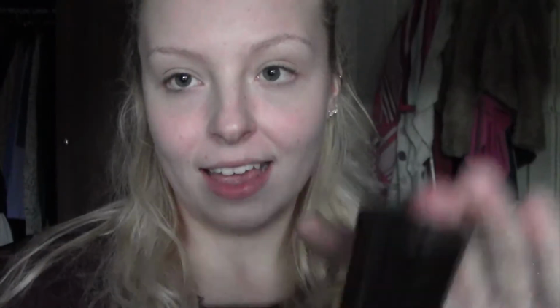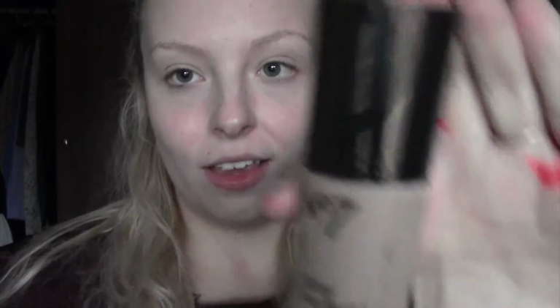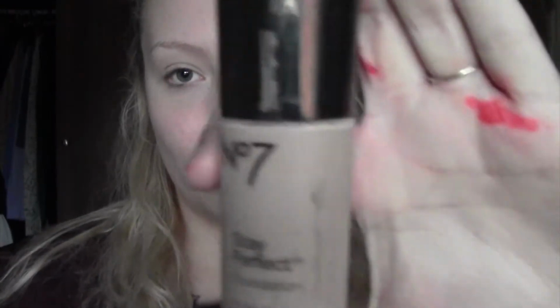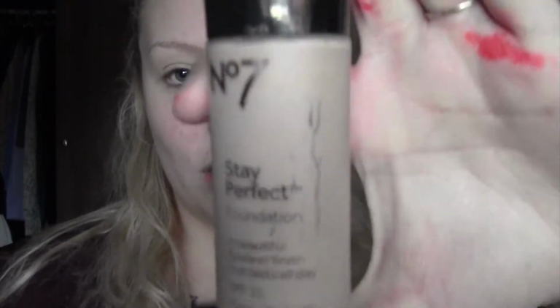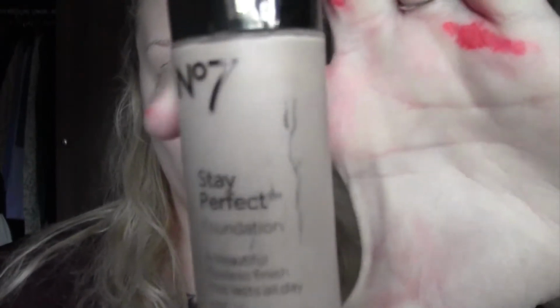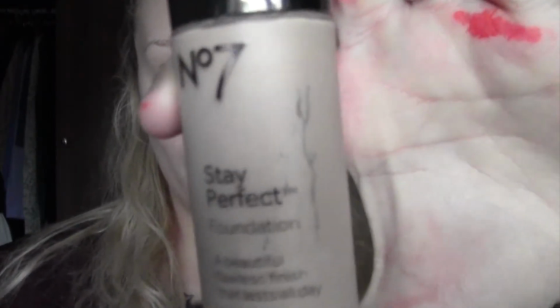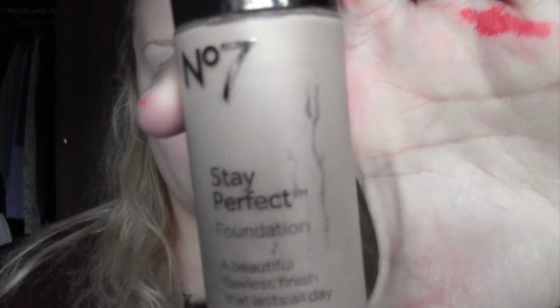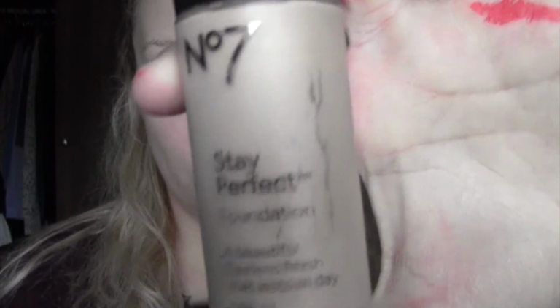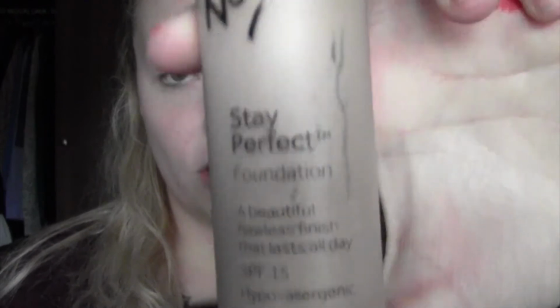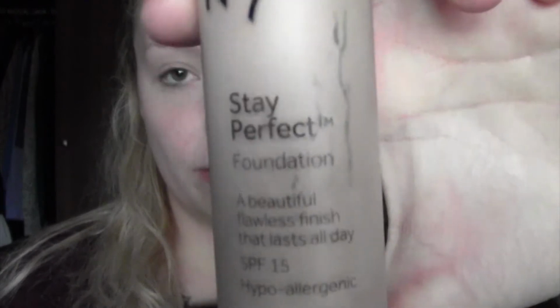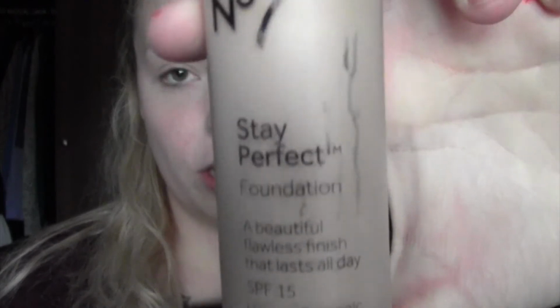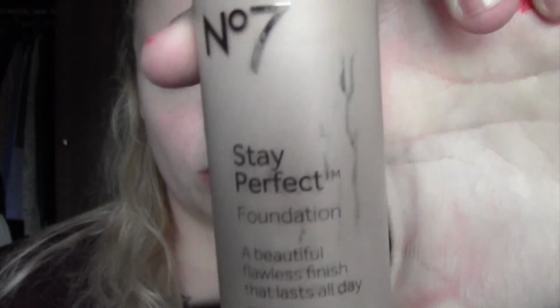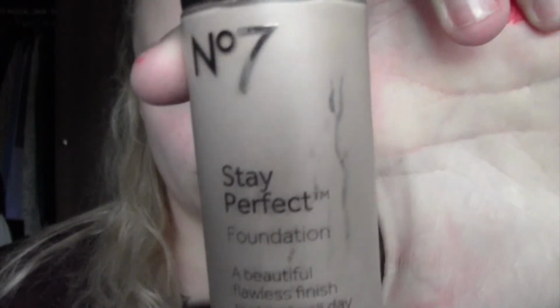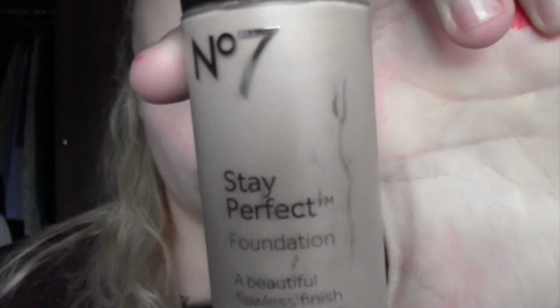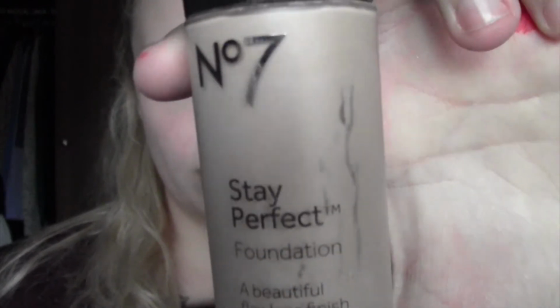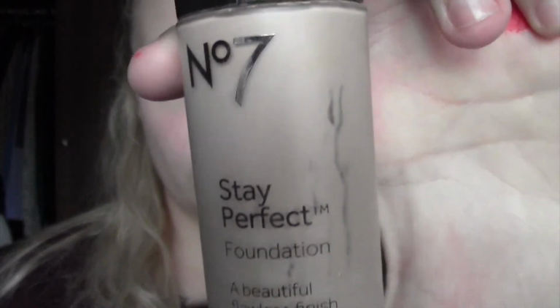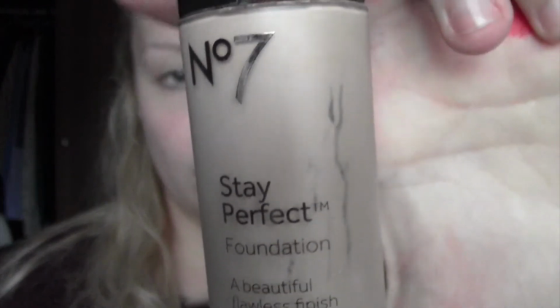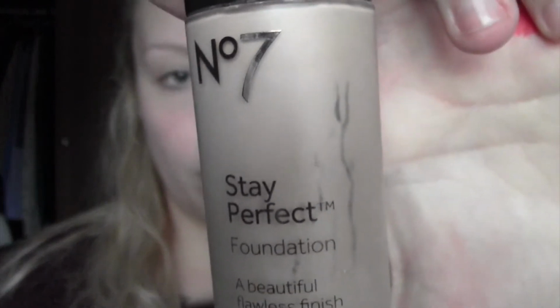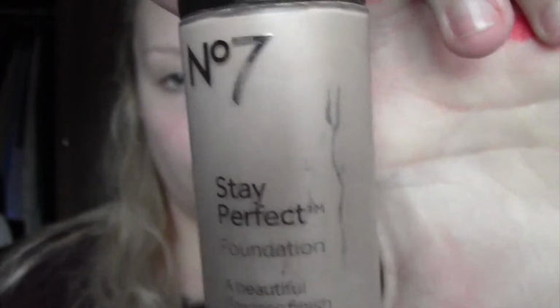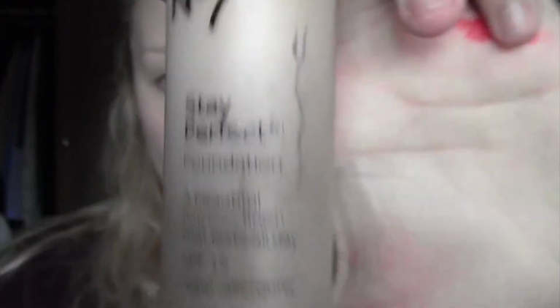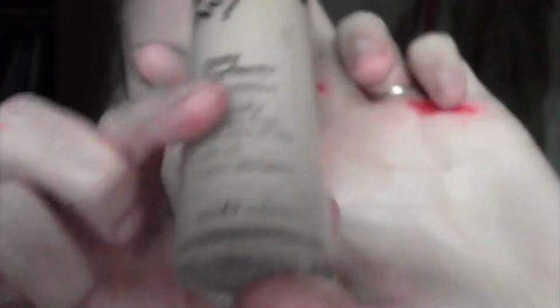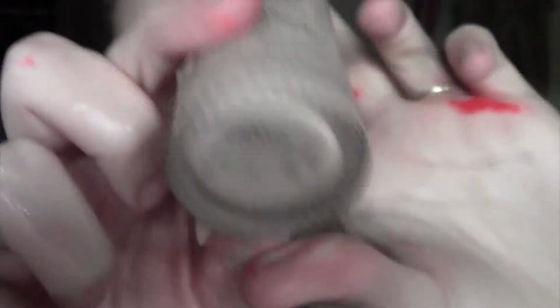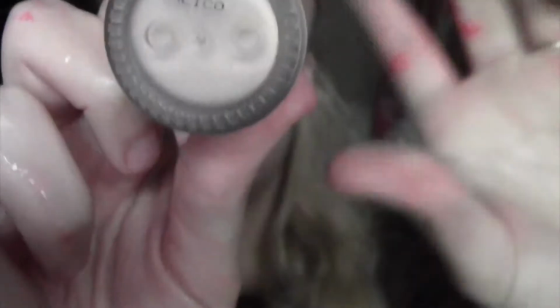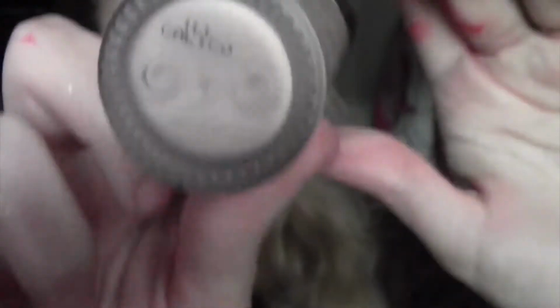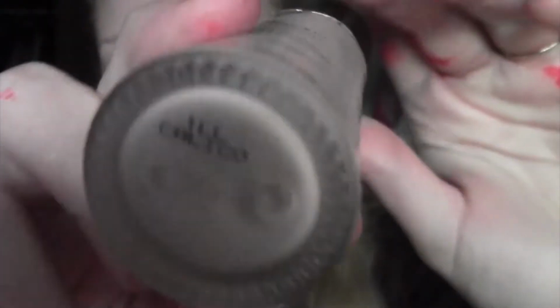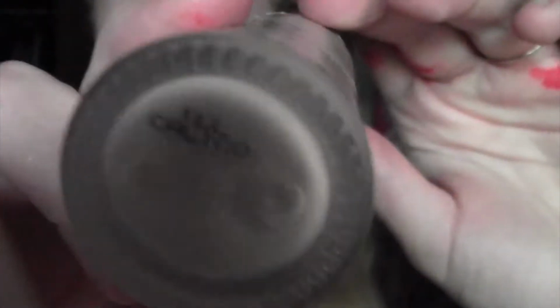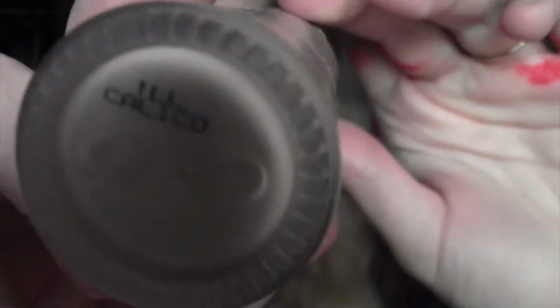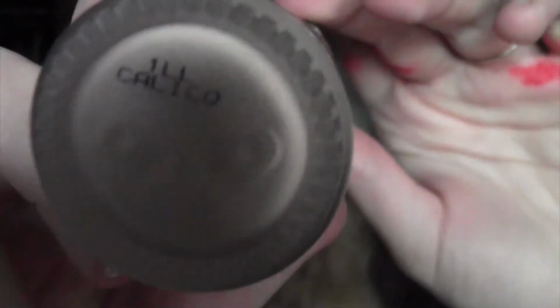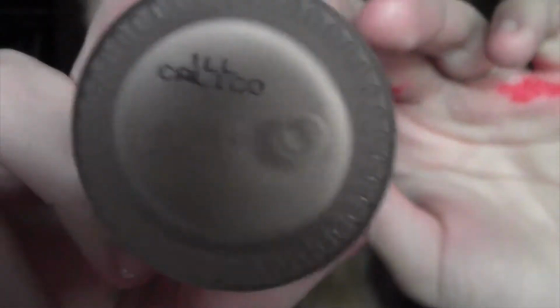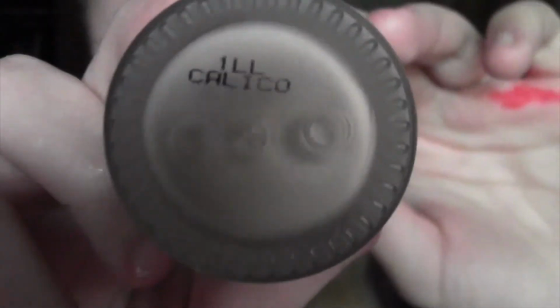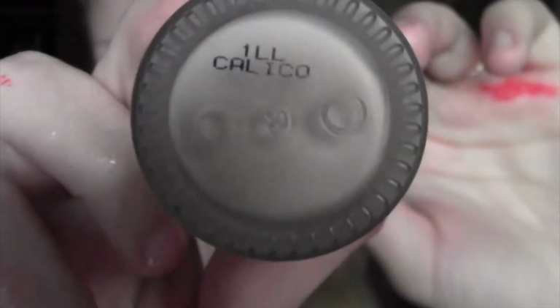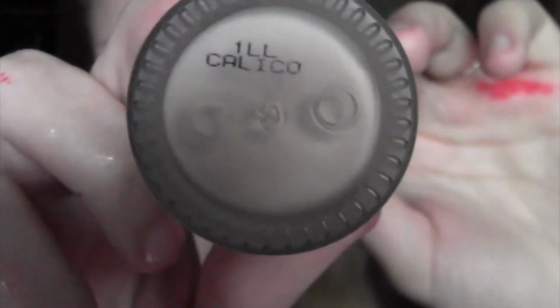Starting off with foundation, I'm going to use the number 7 Stay Perfect Foundation in the shade Calico.